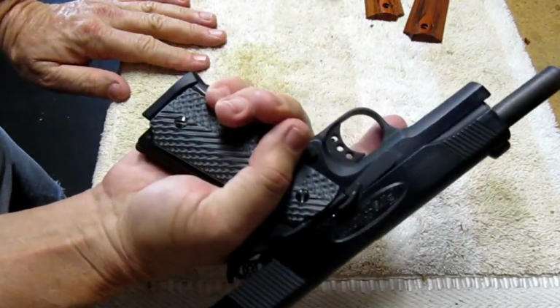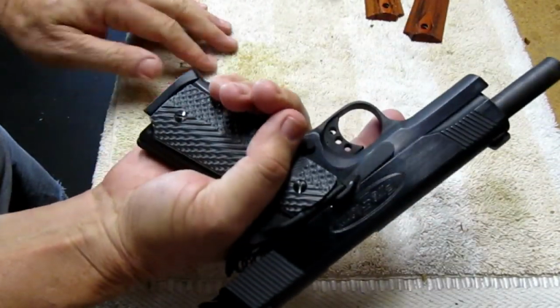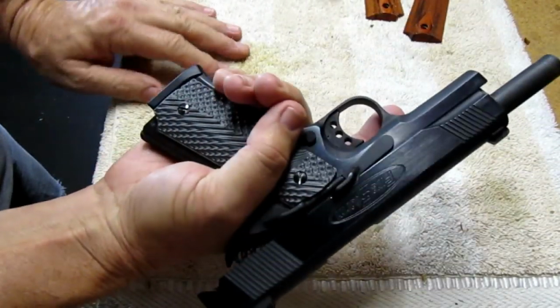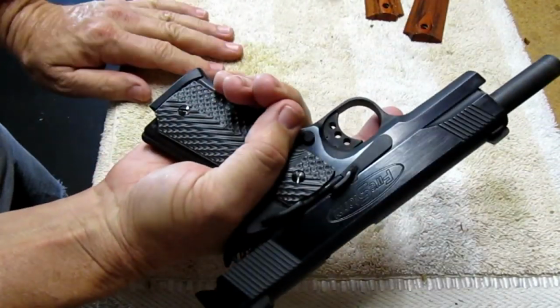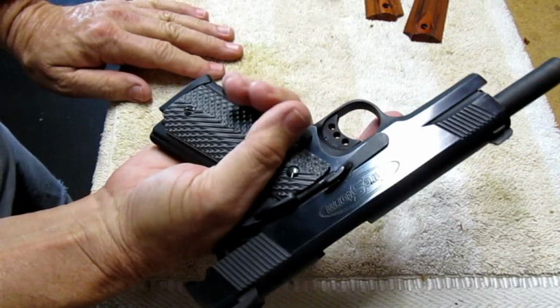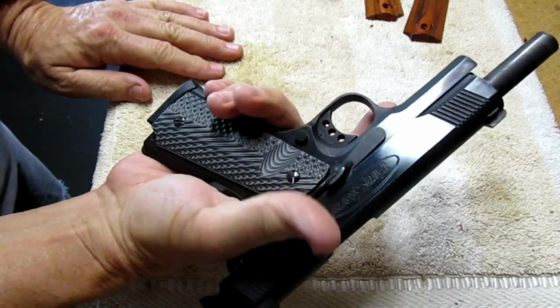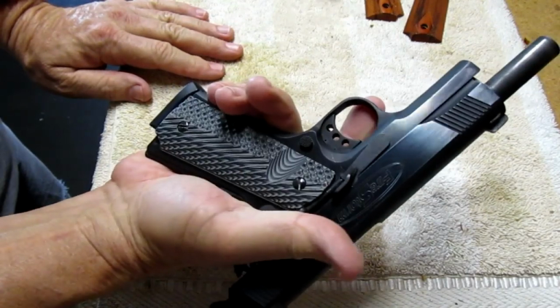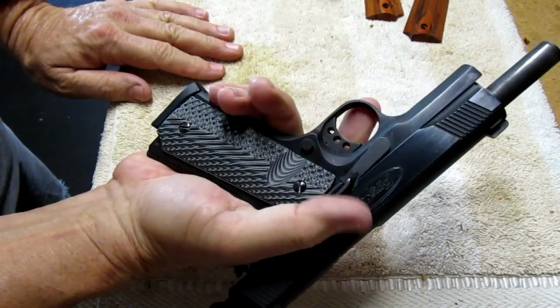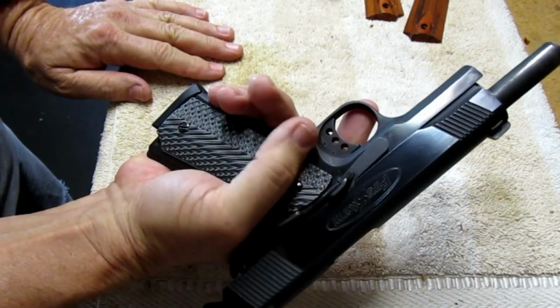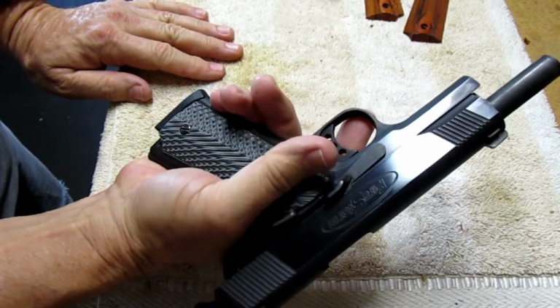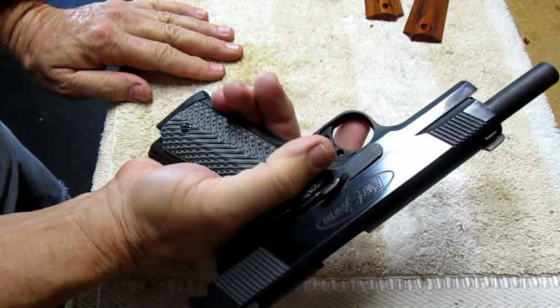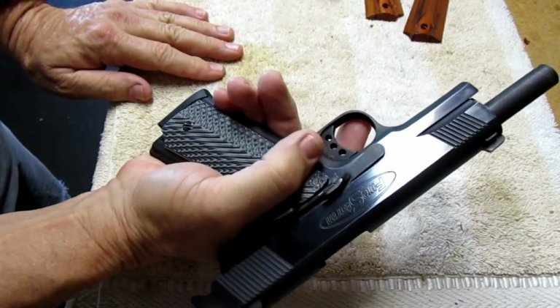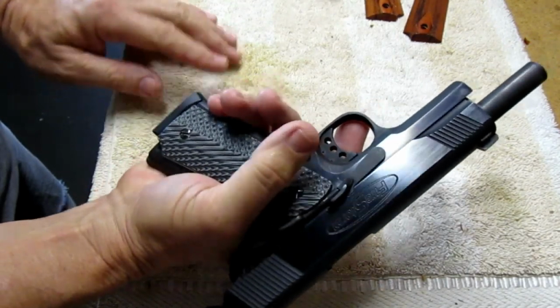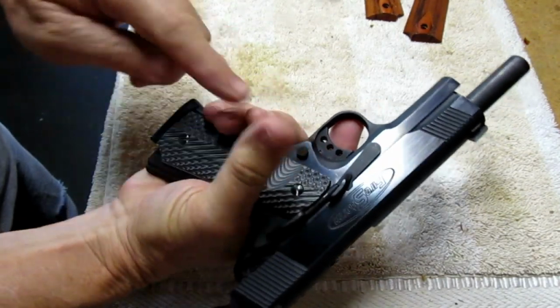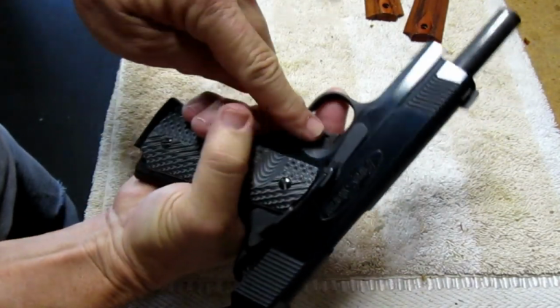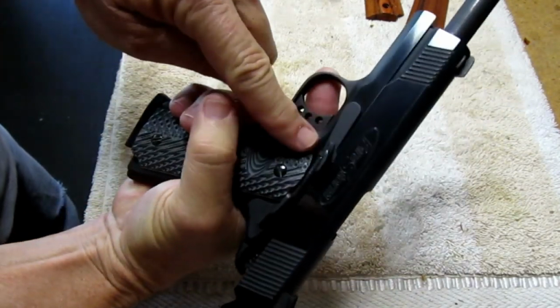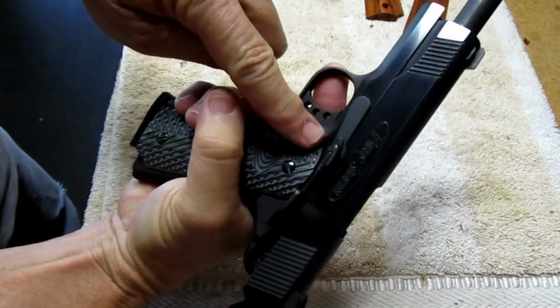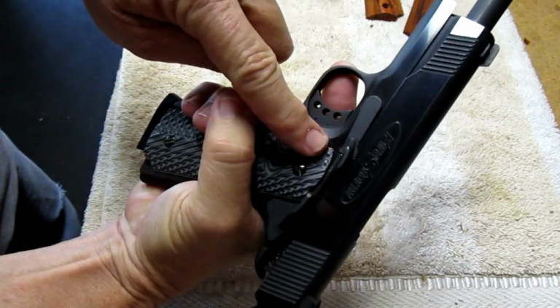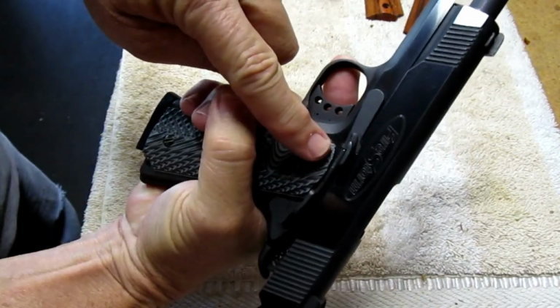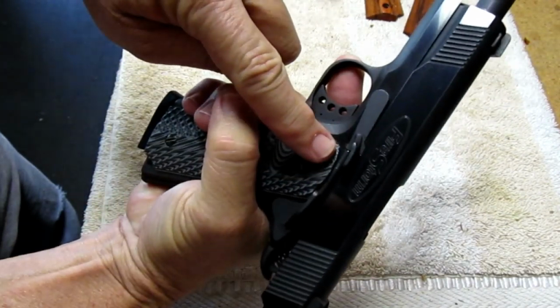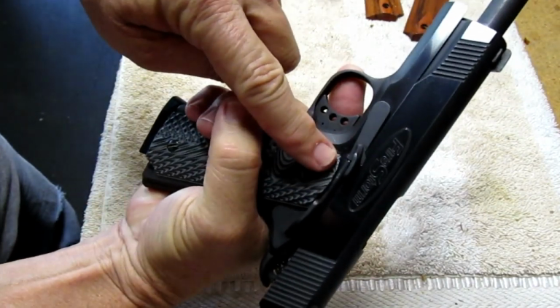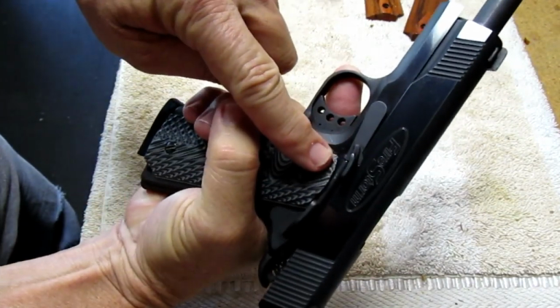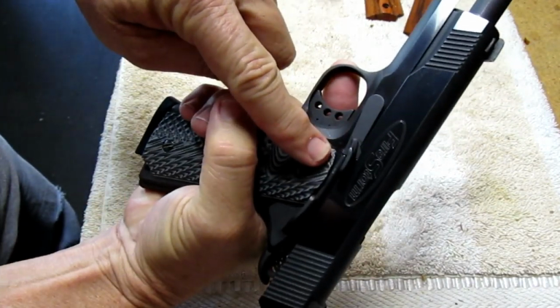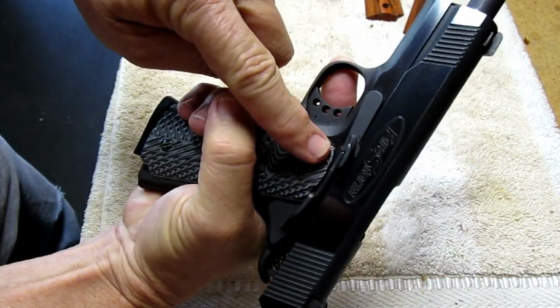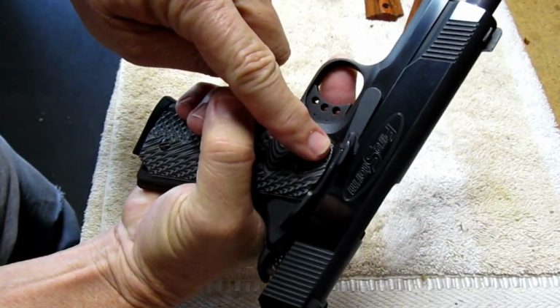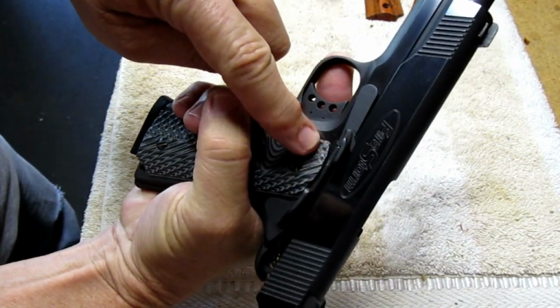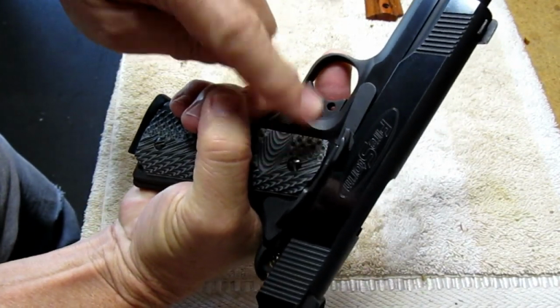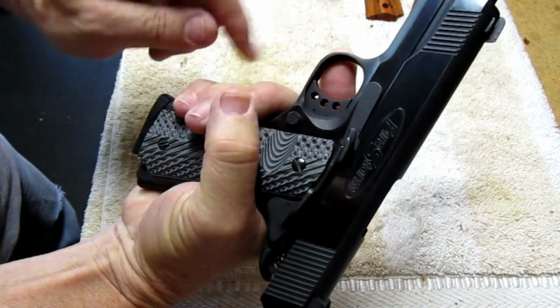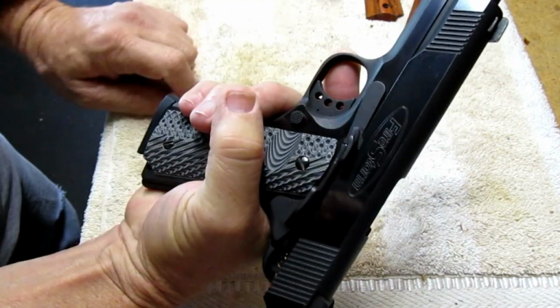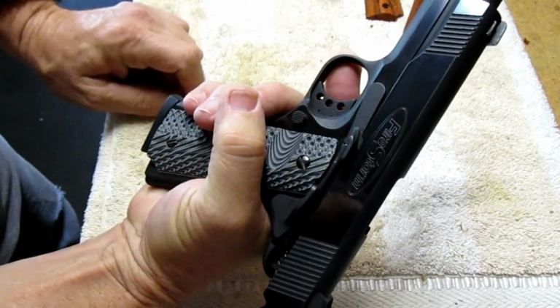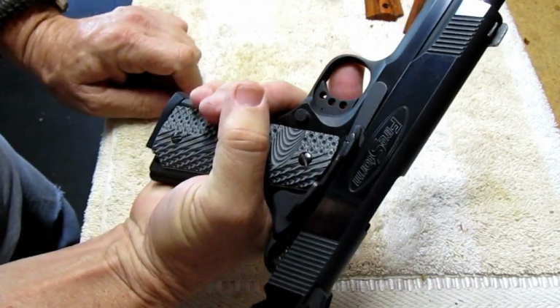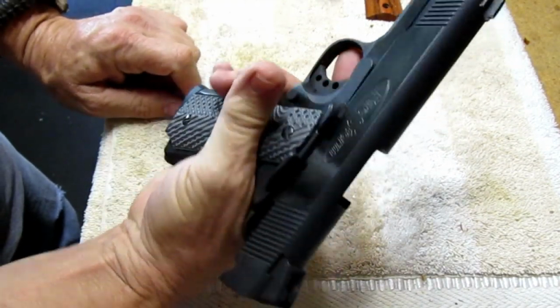The slide stop does not contact the upper side of the grip — that's wonderful.